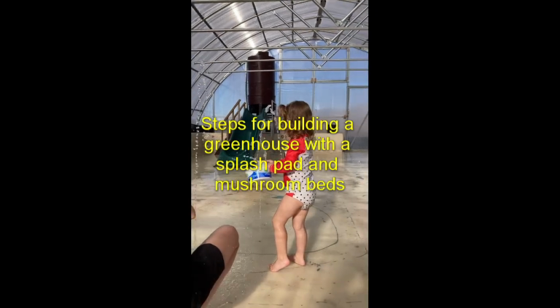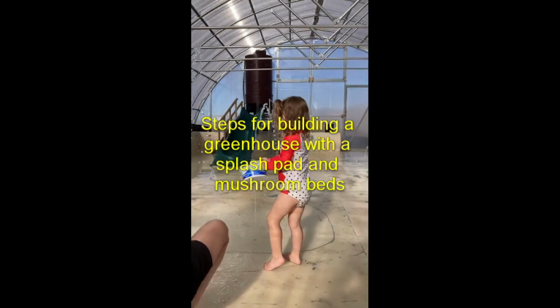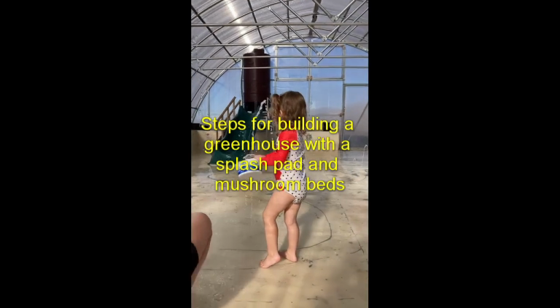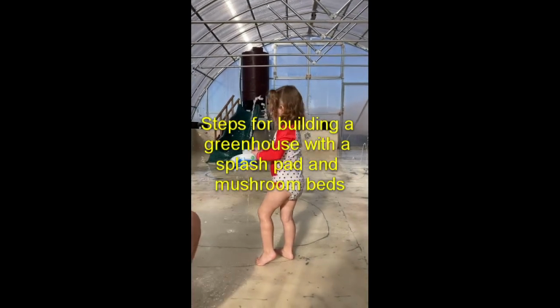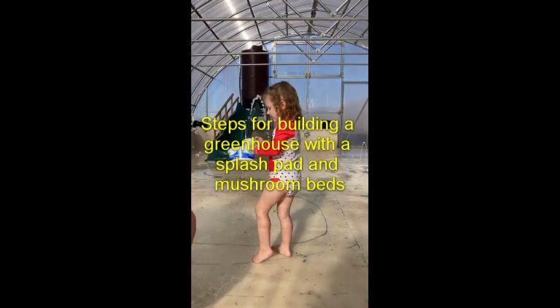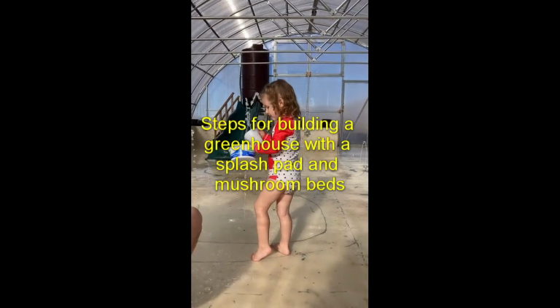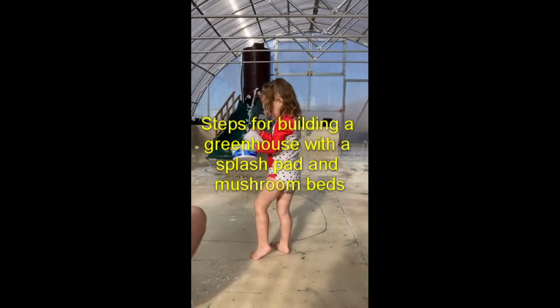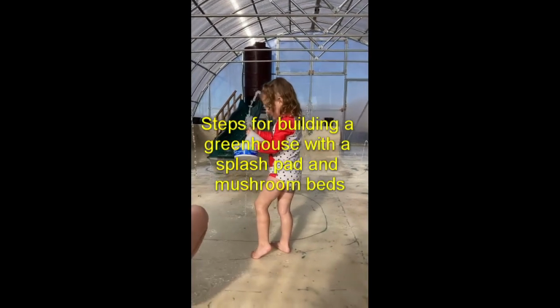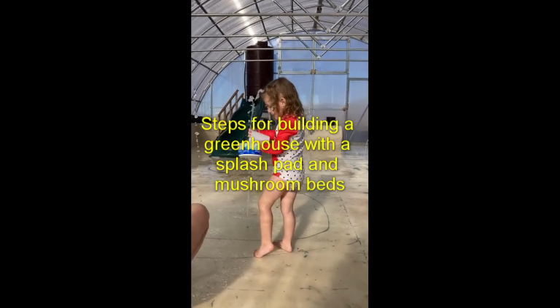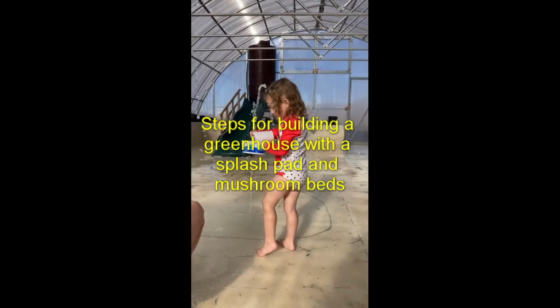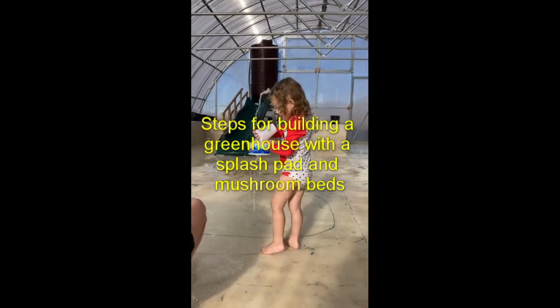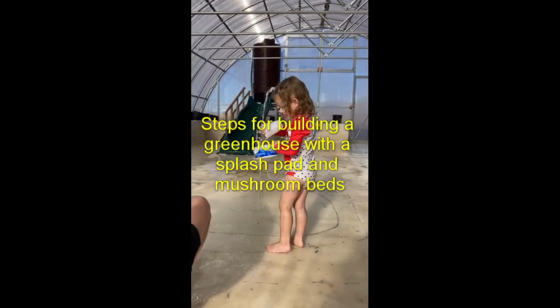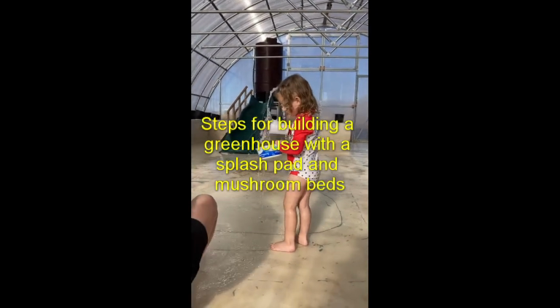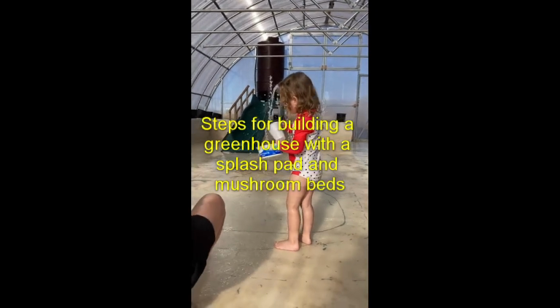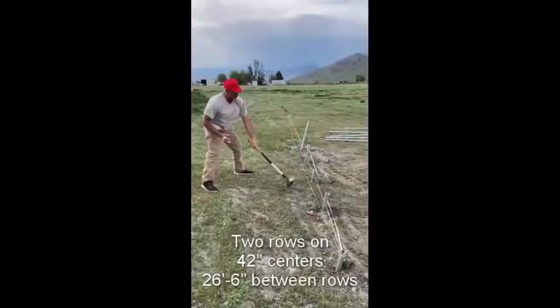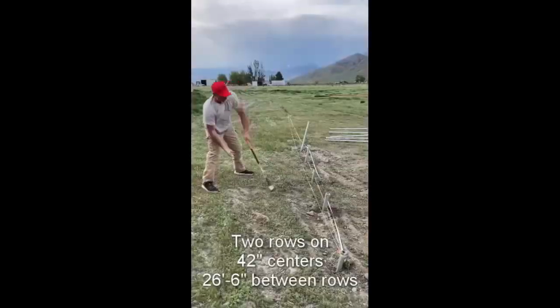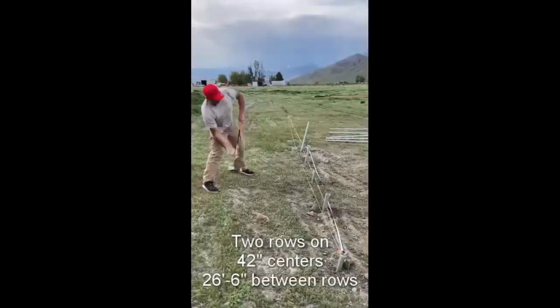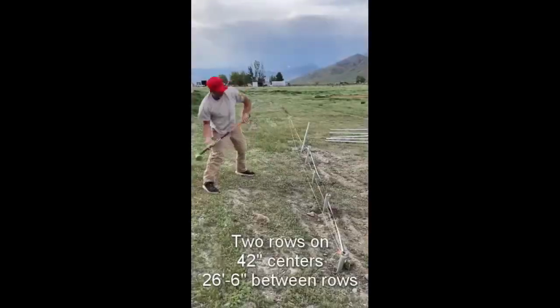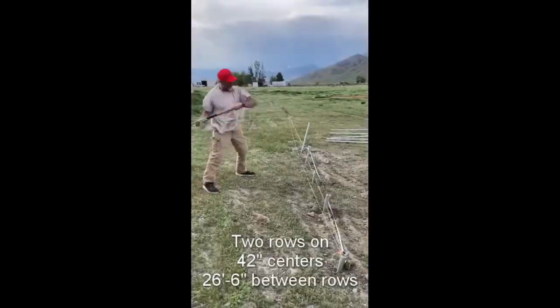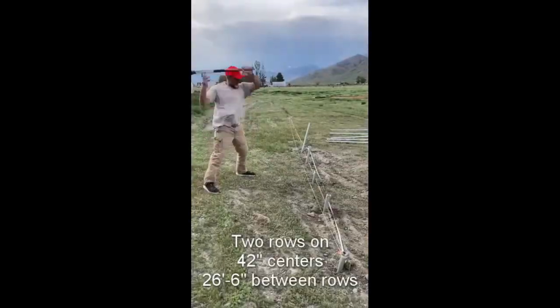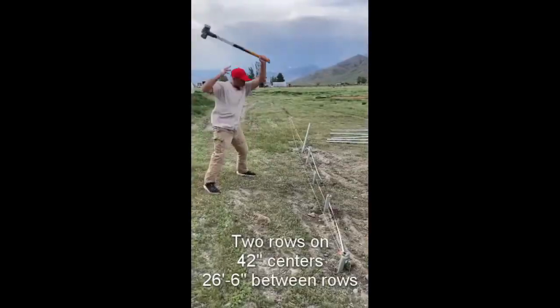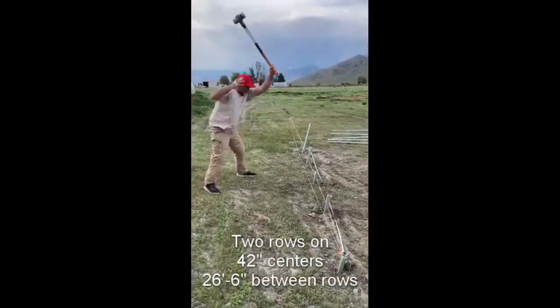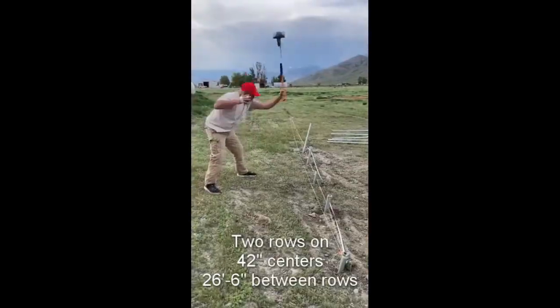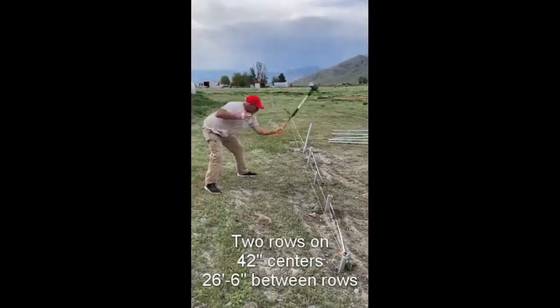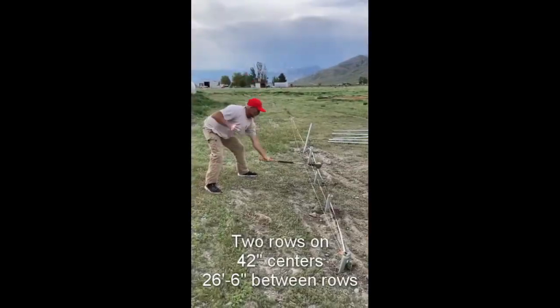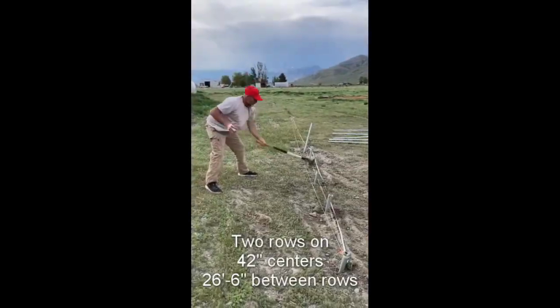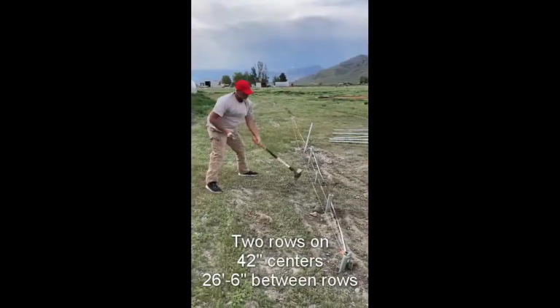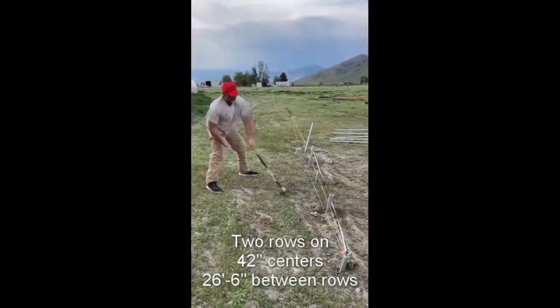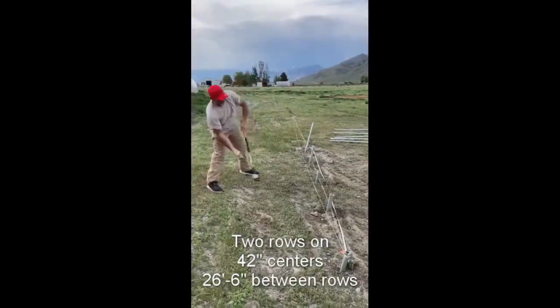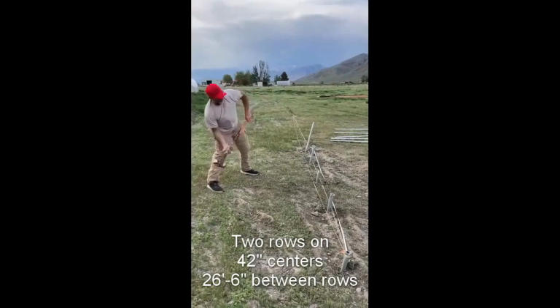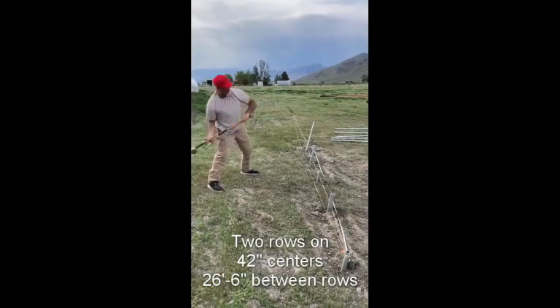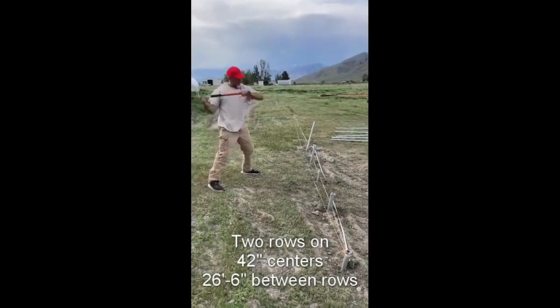This video is going to show you all the steps you need to follow to be able to build a greenhouse with a splash pad.